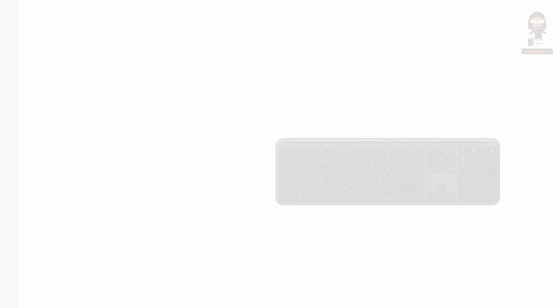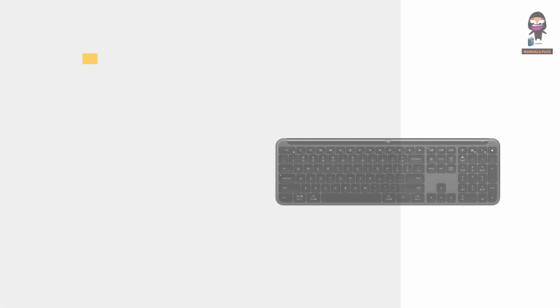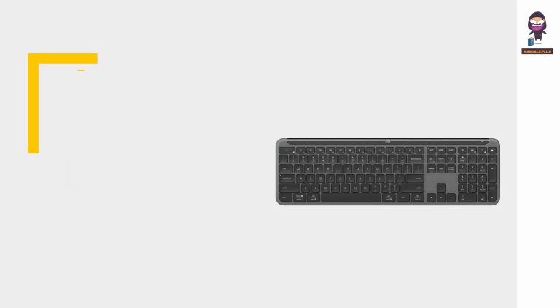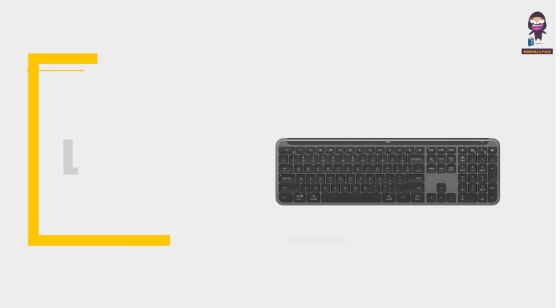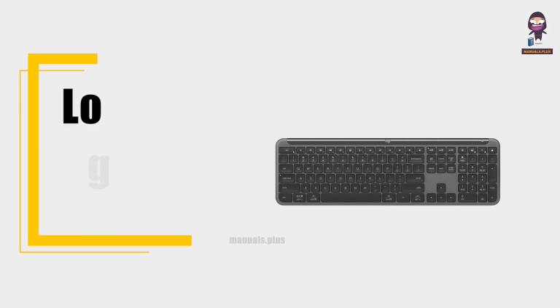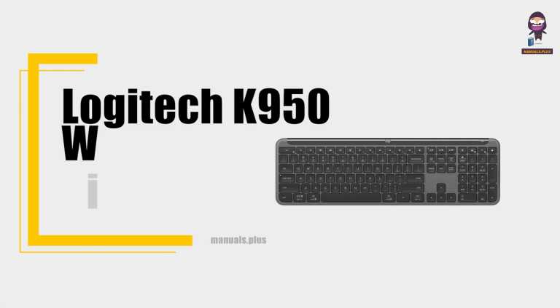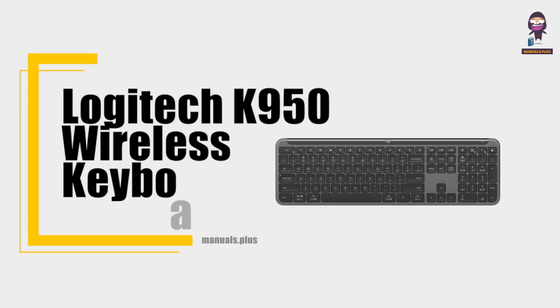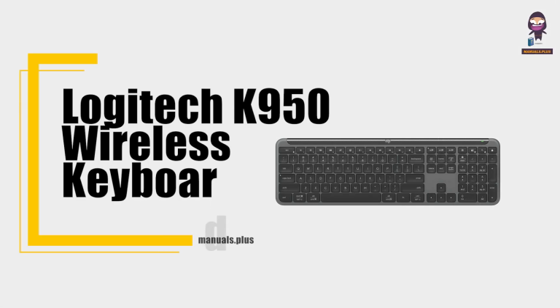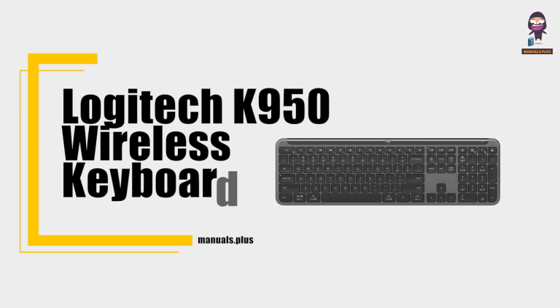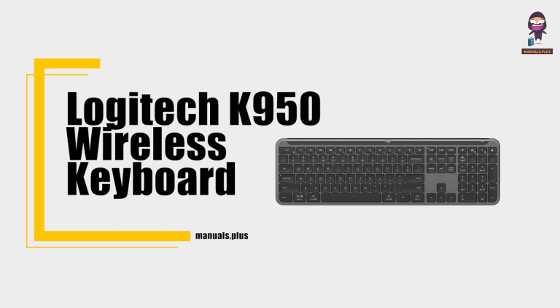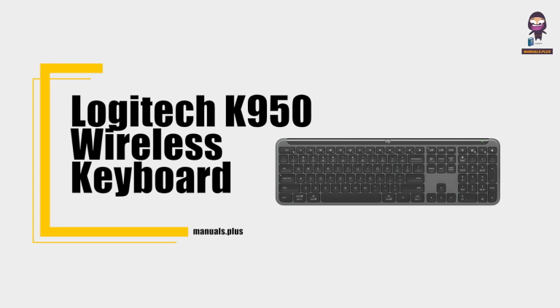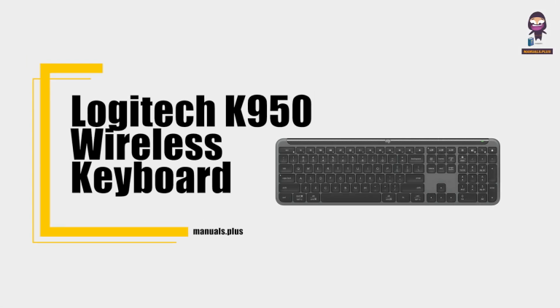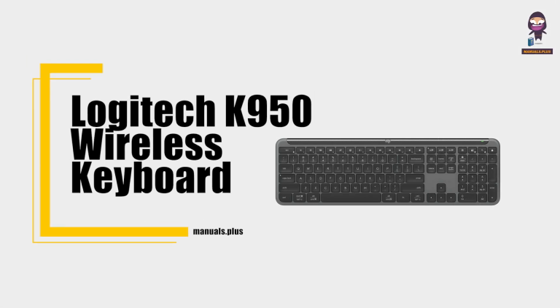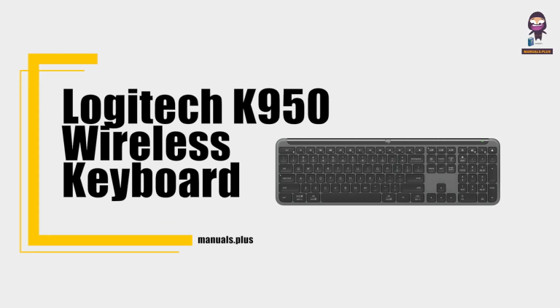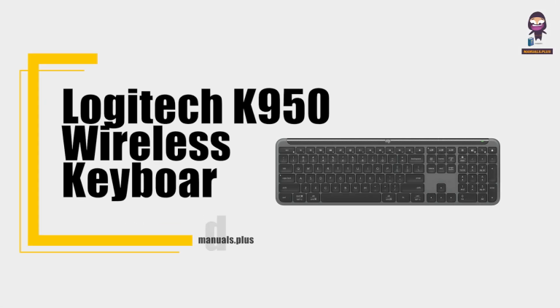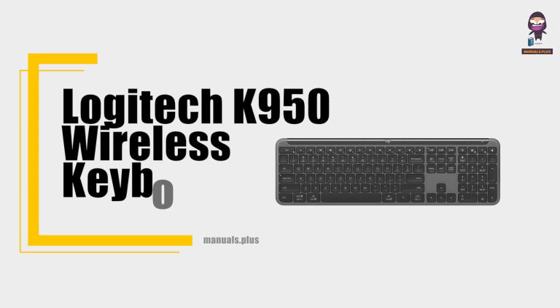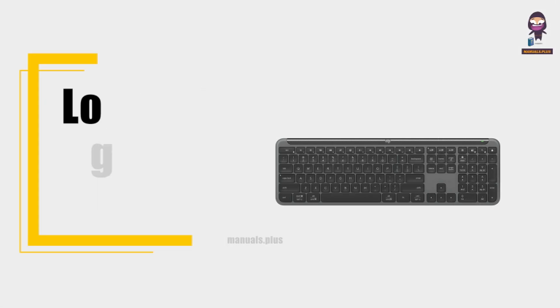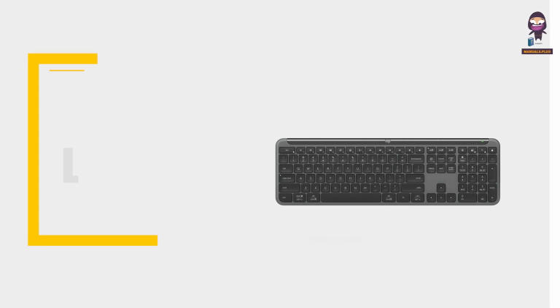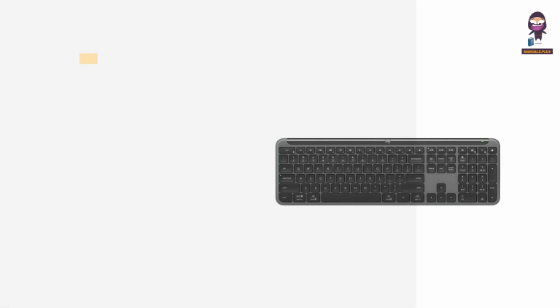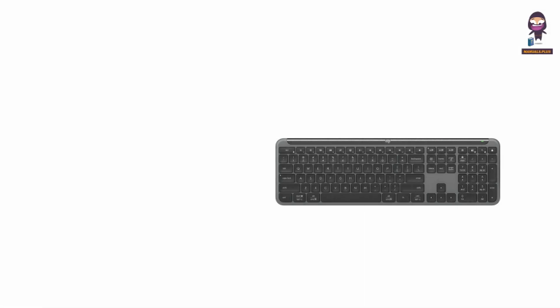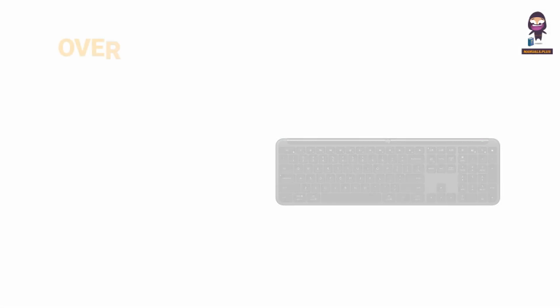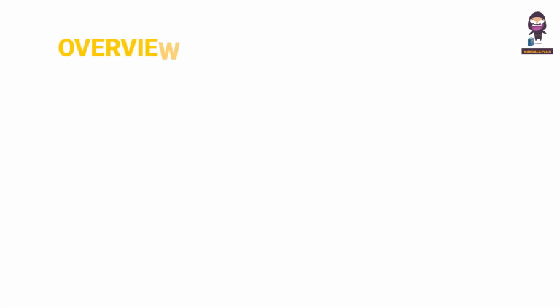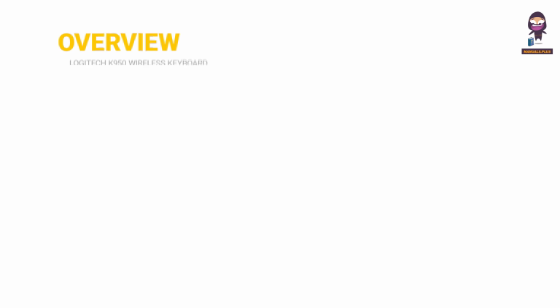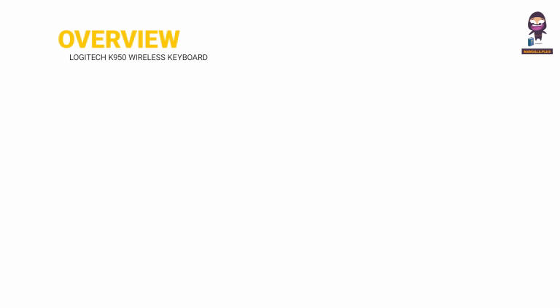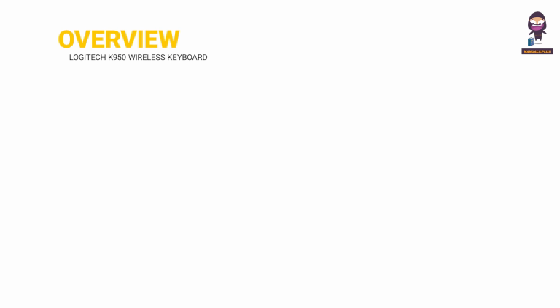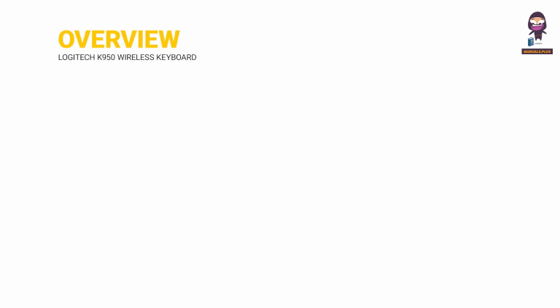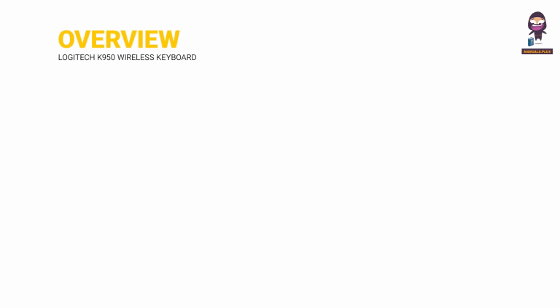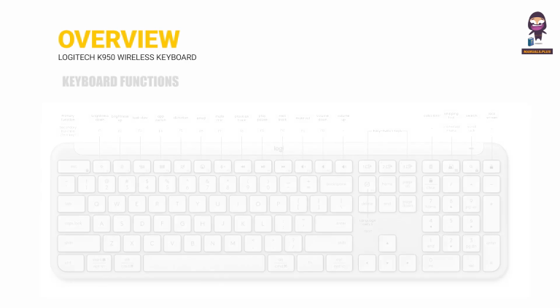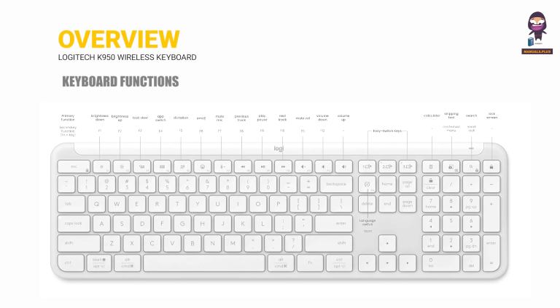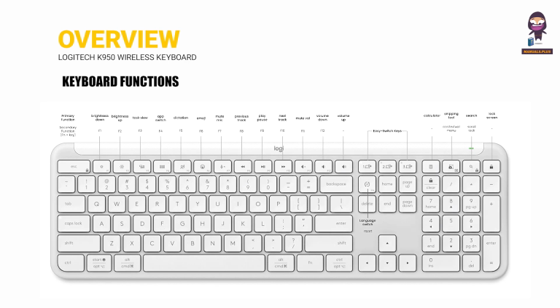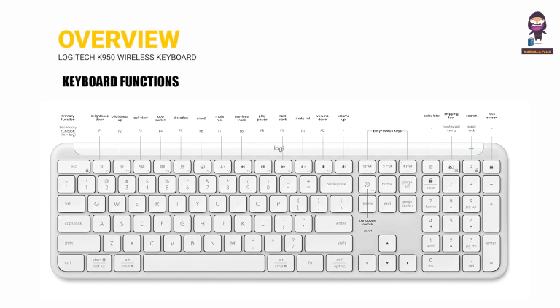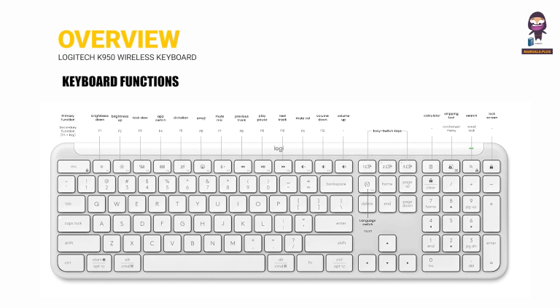Introducing the Logitech K950 Wireless Keyboard. This section provides an overview of the keyboard functions.